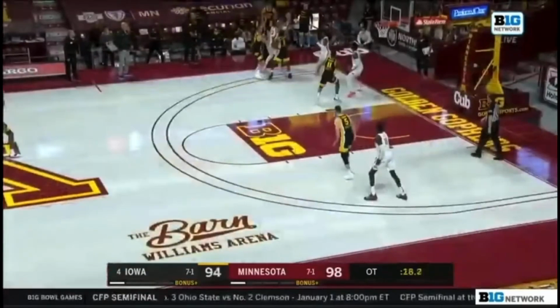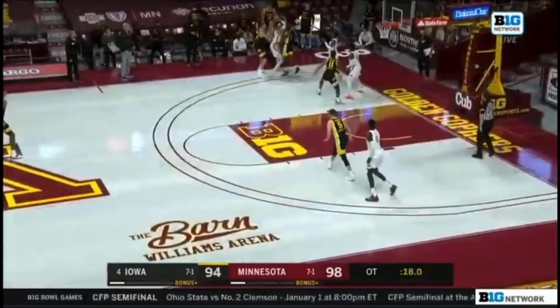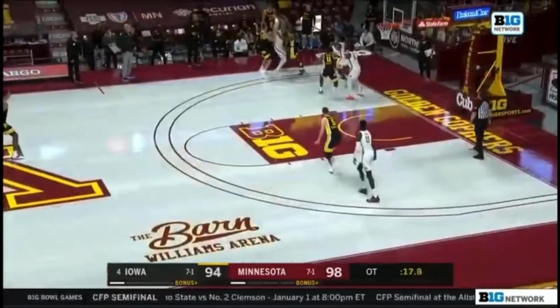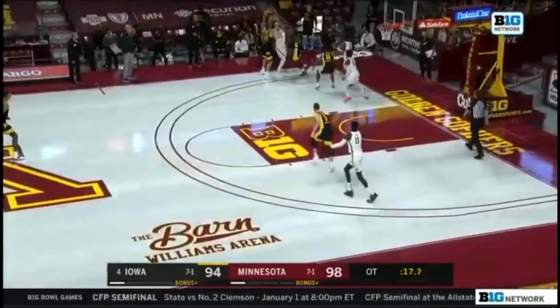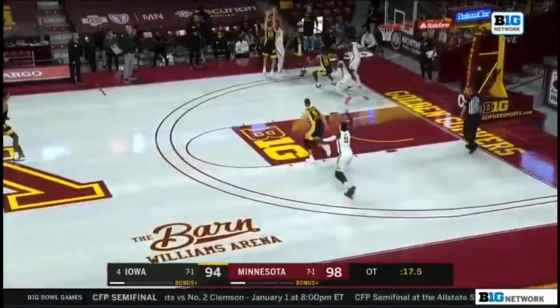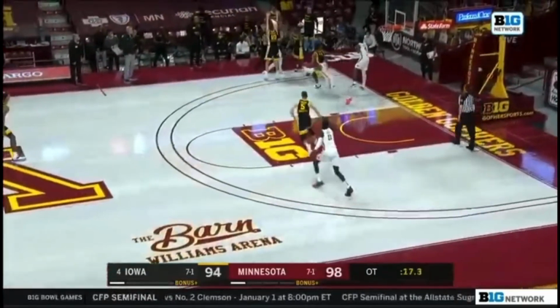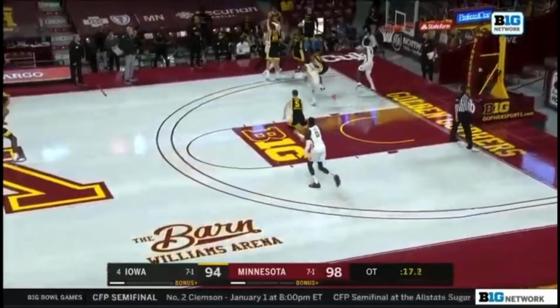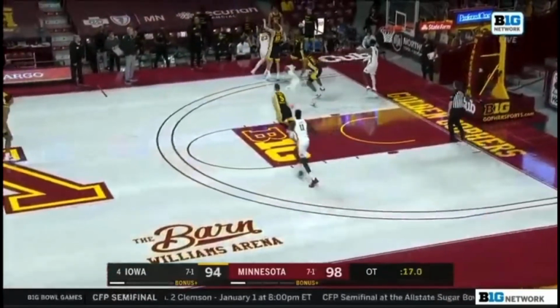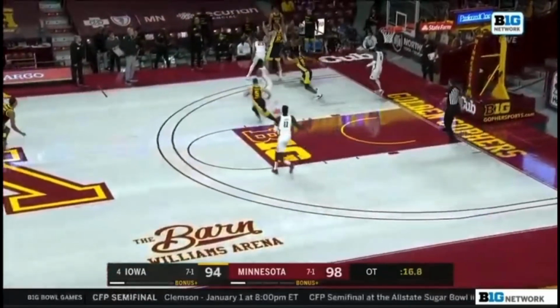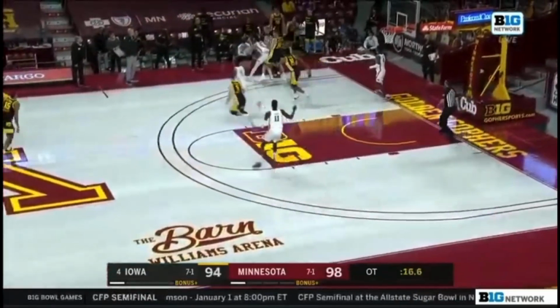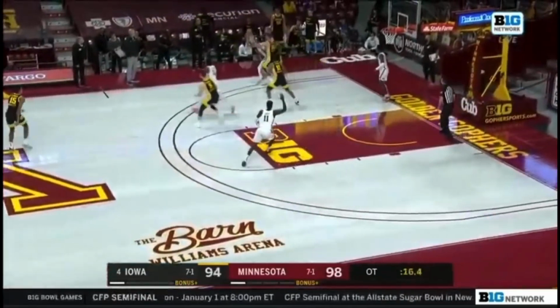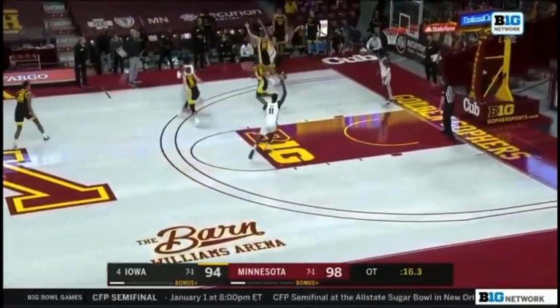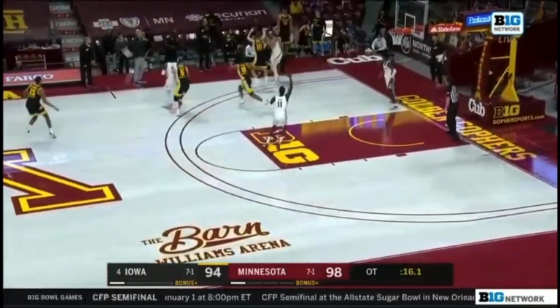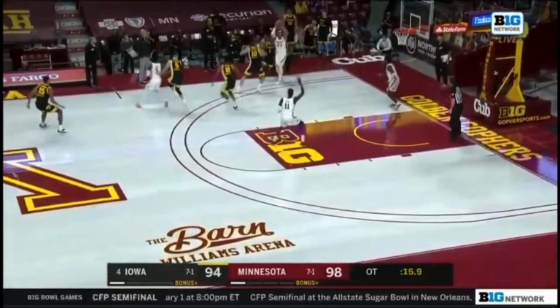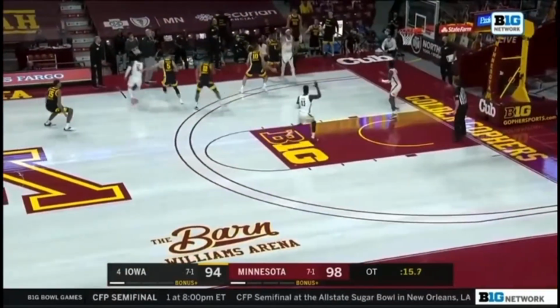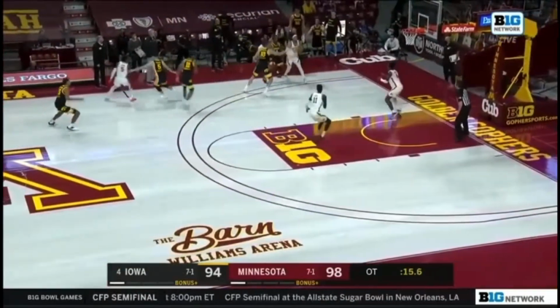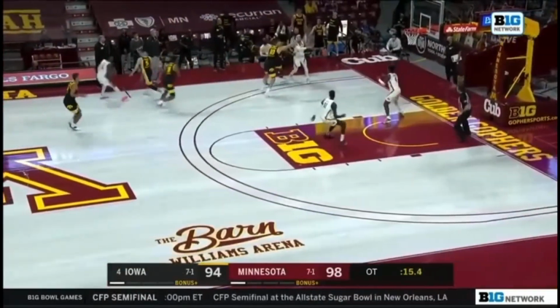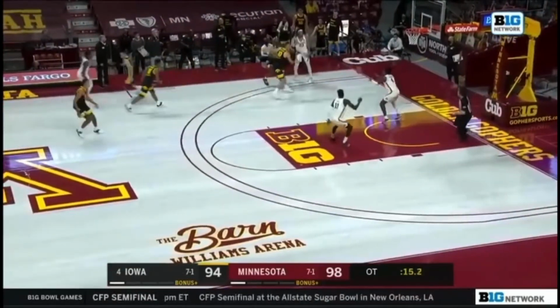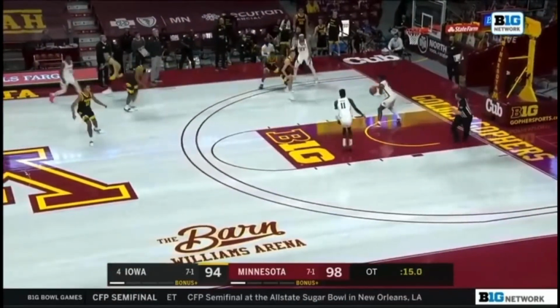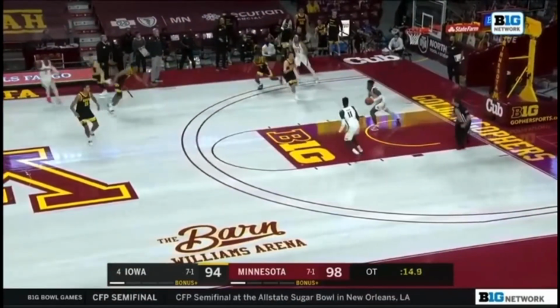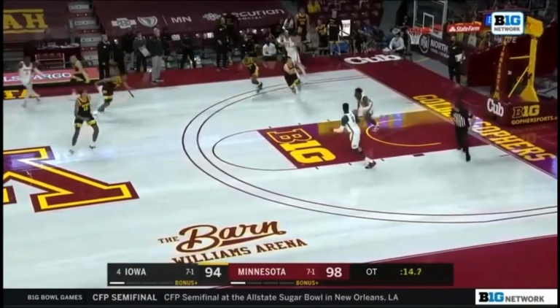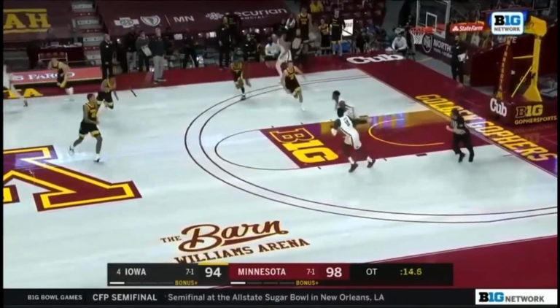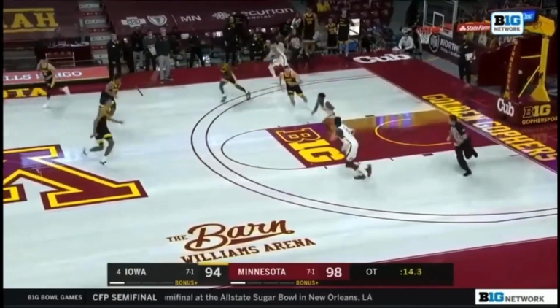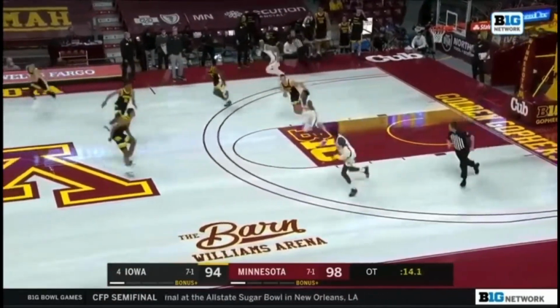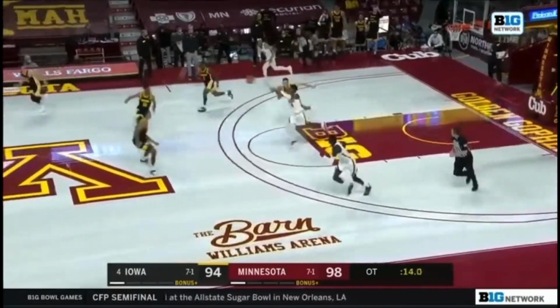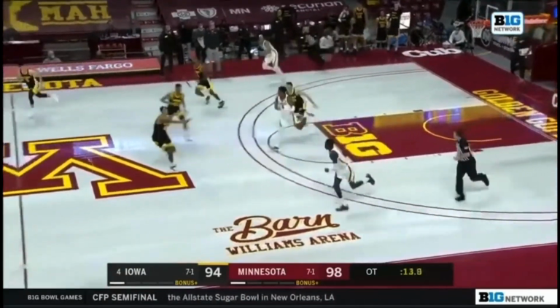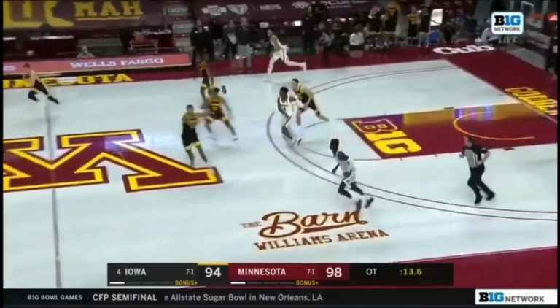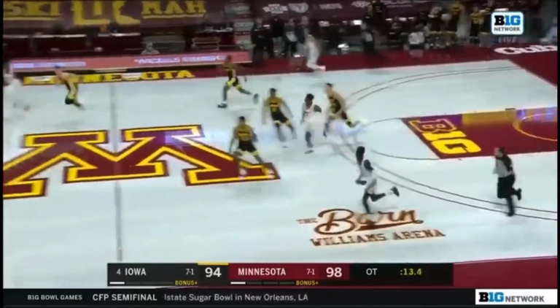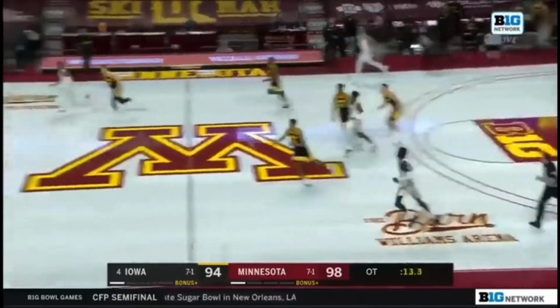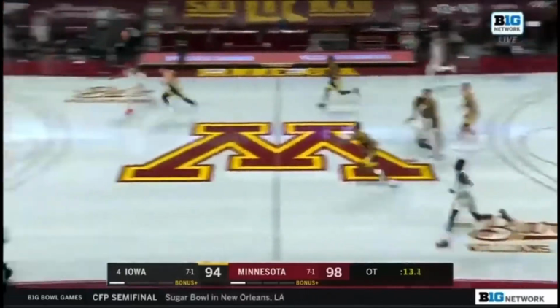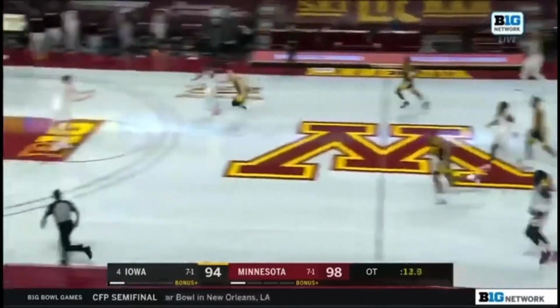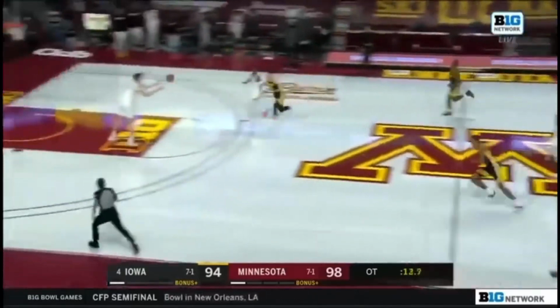Johnson bobbled it momentarily — he's trapped in the corner. And now Iowa's got a foul.